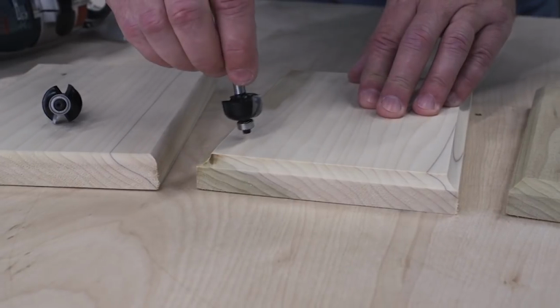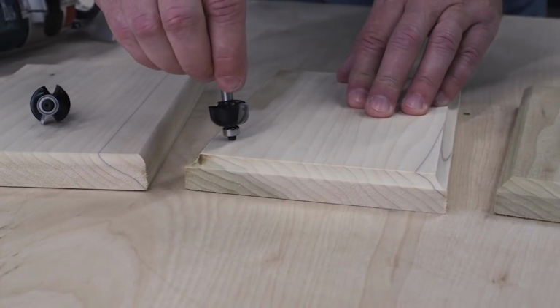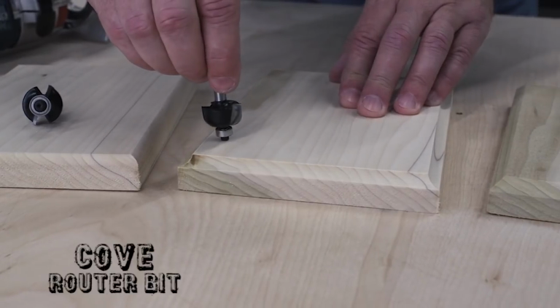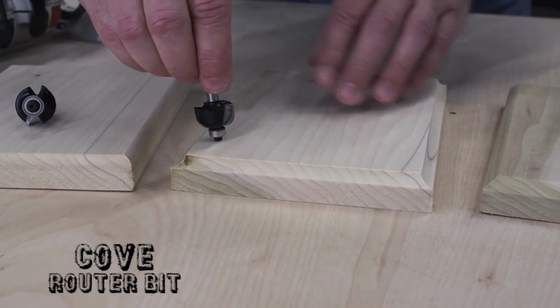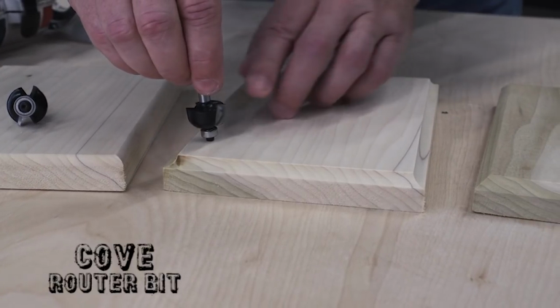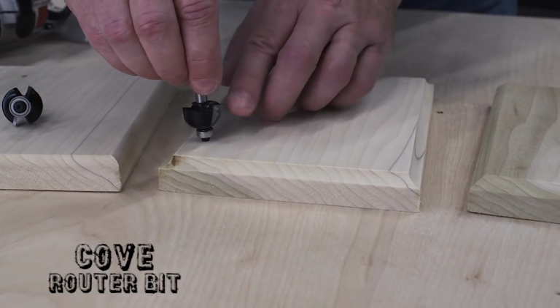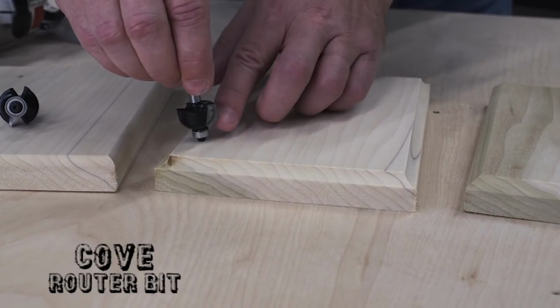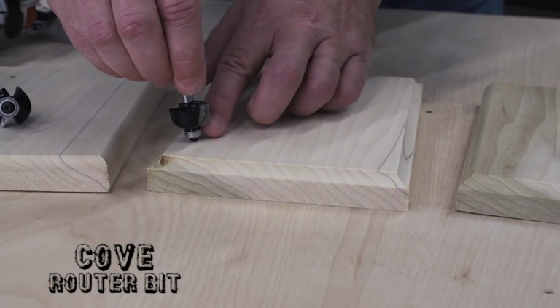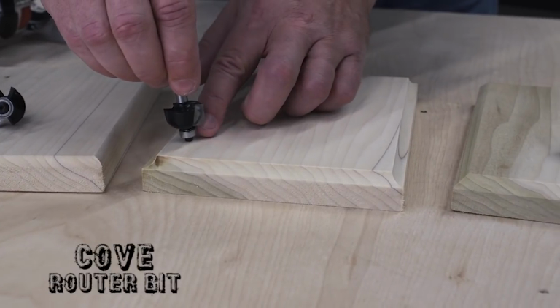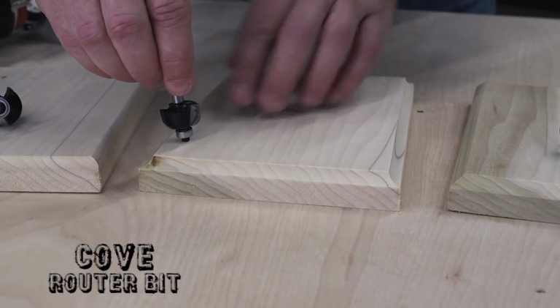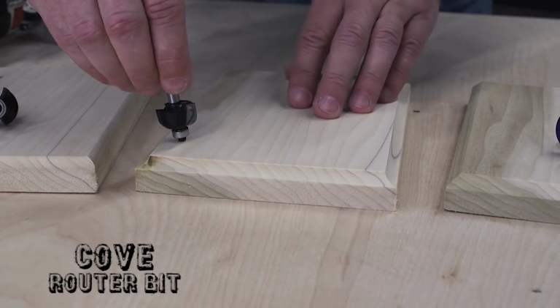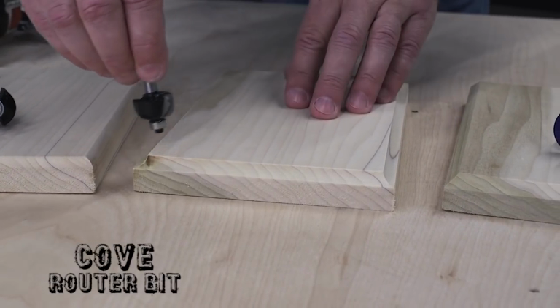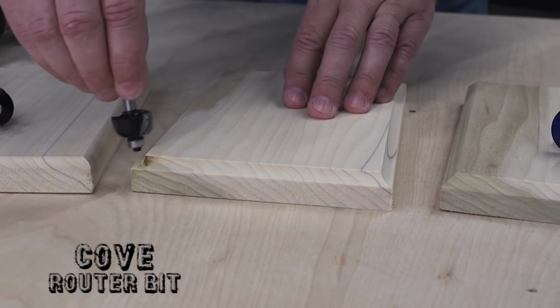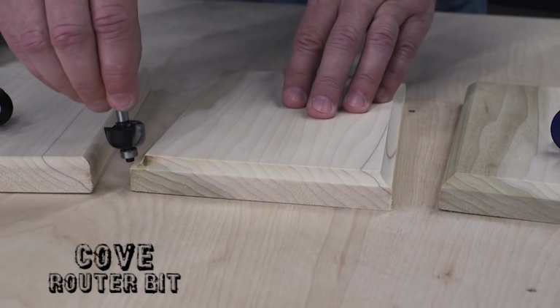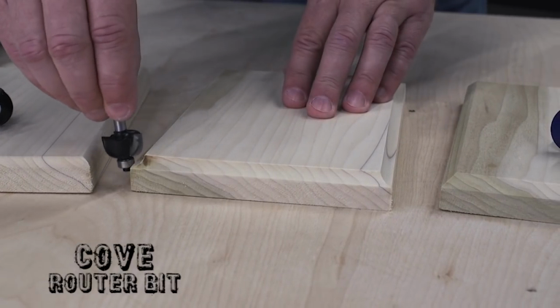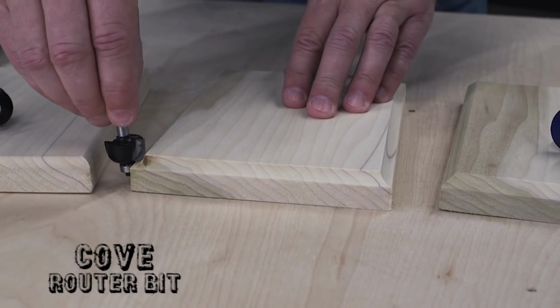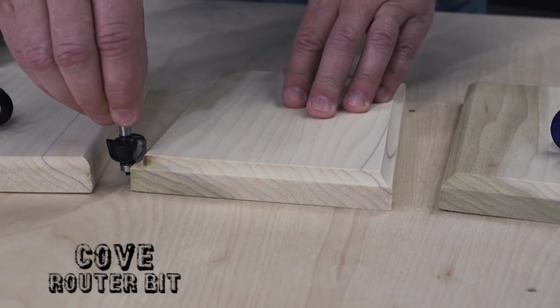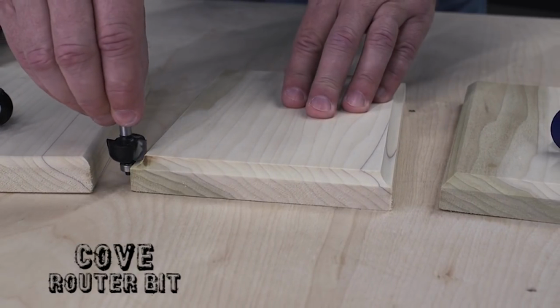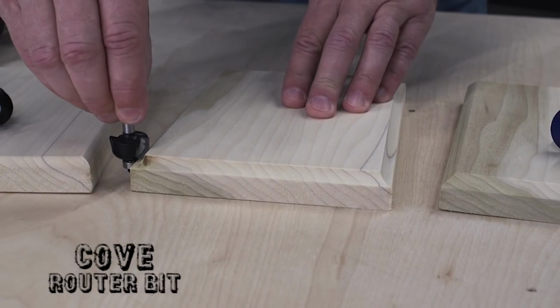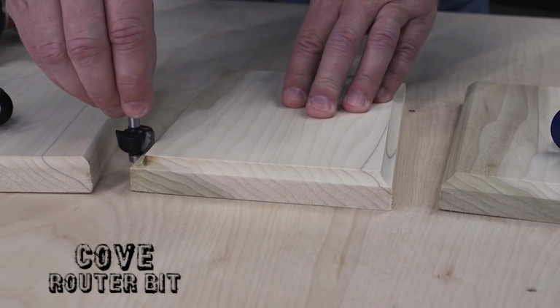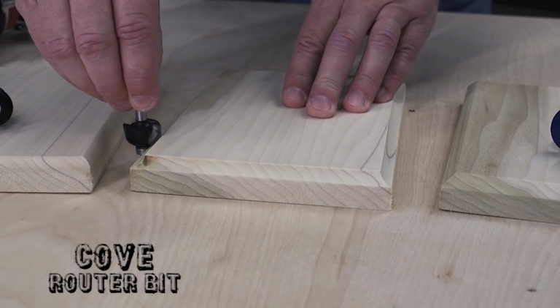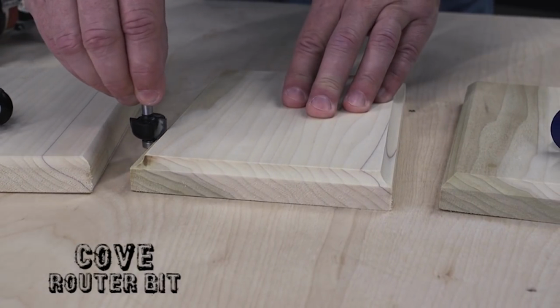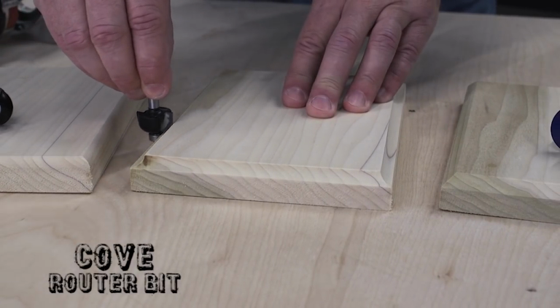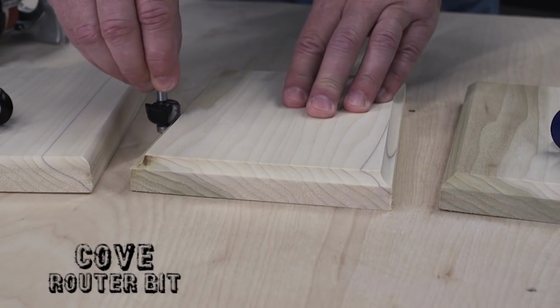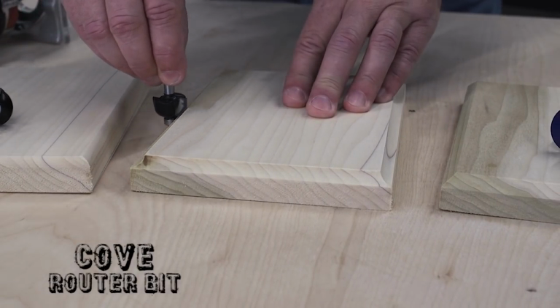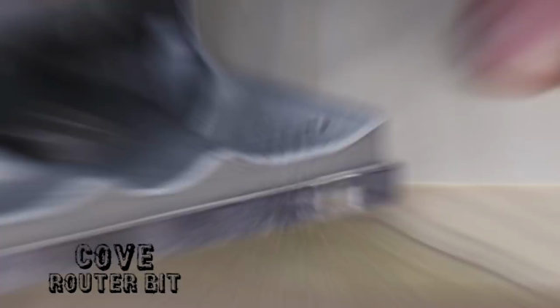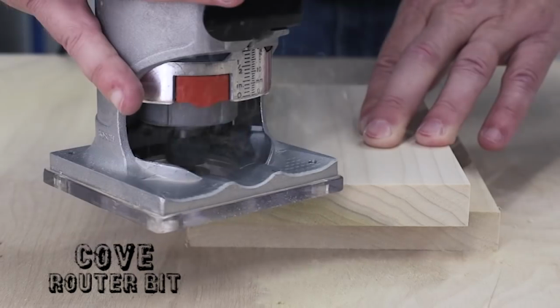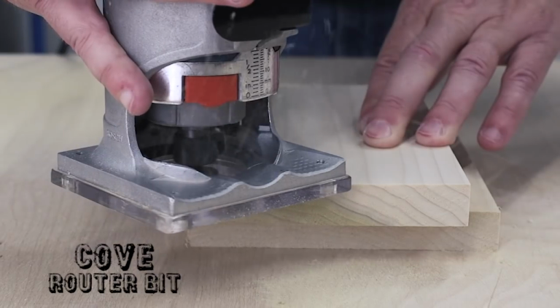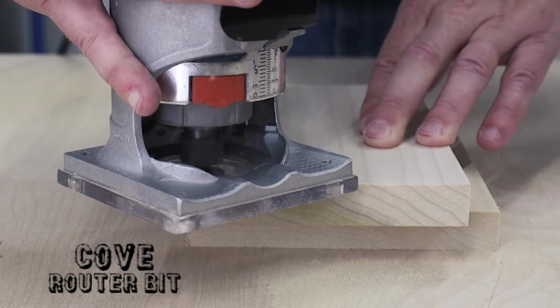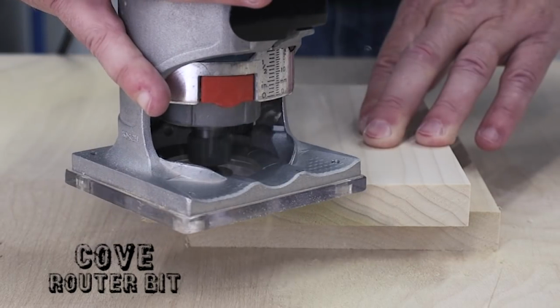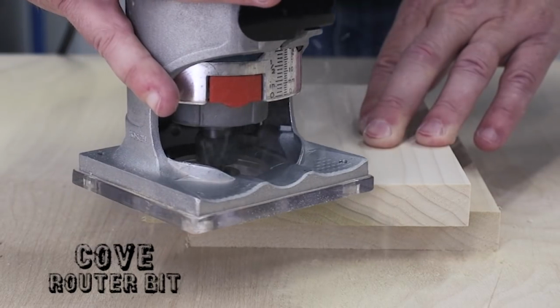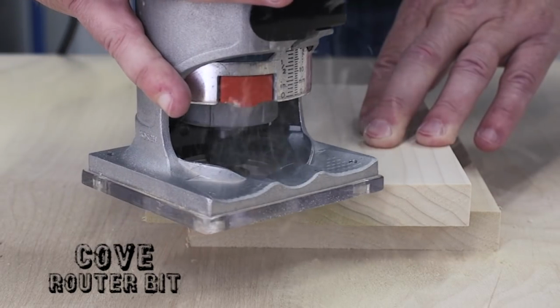Next is a cove bit. It's the opposite of a round over — it cuts a quarter circle recess into an edge.